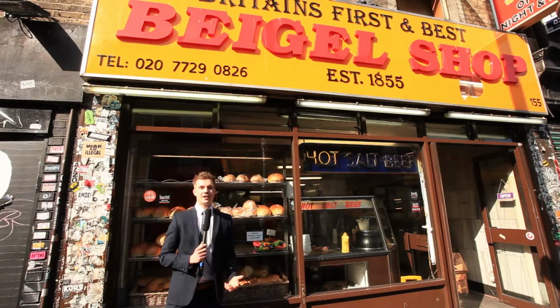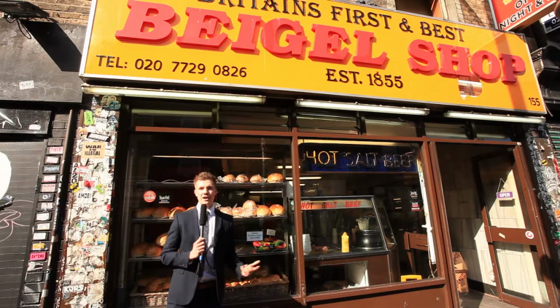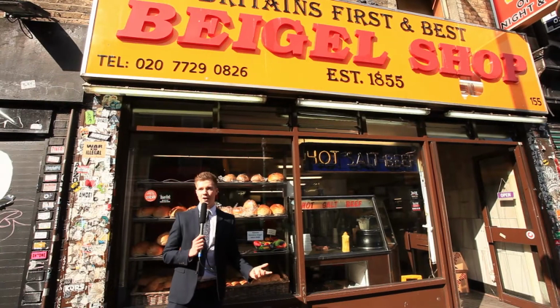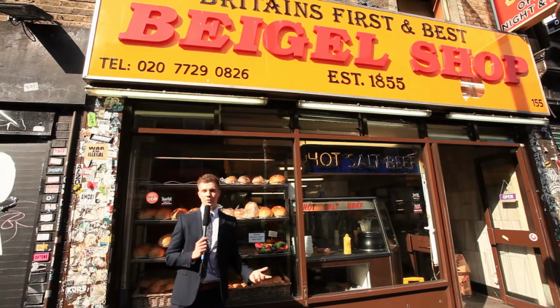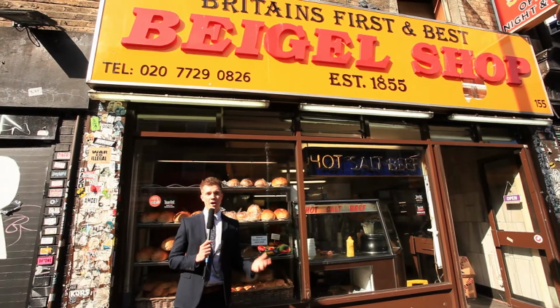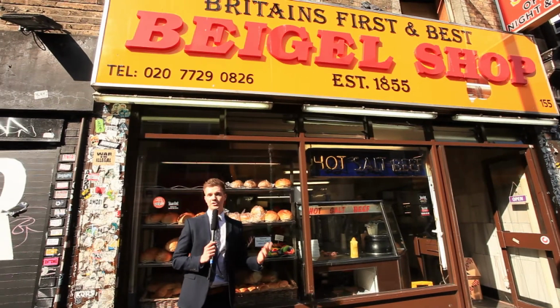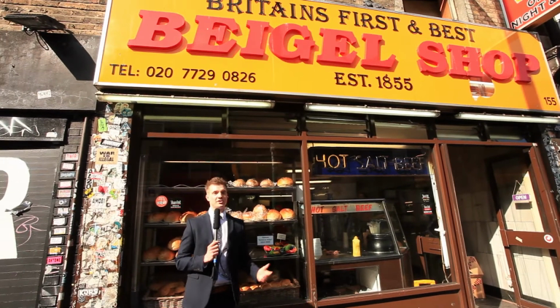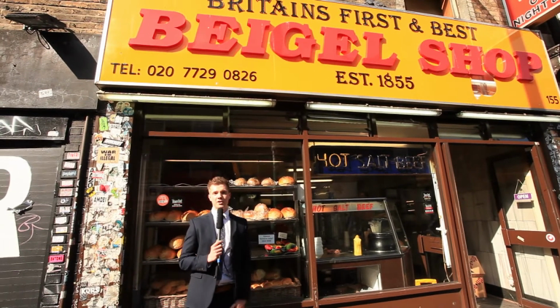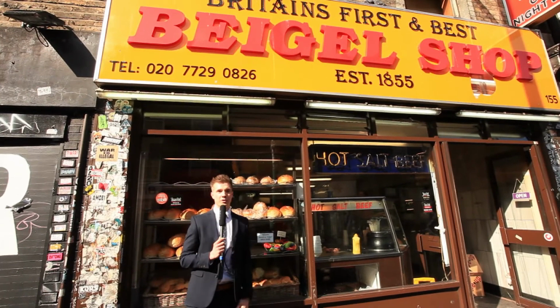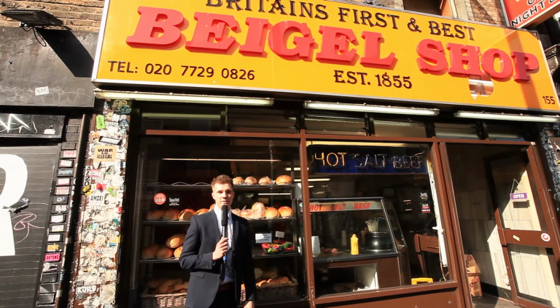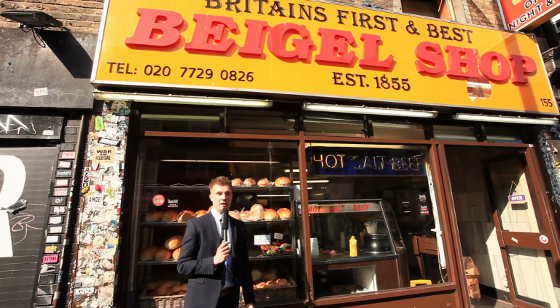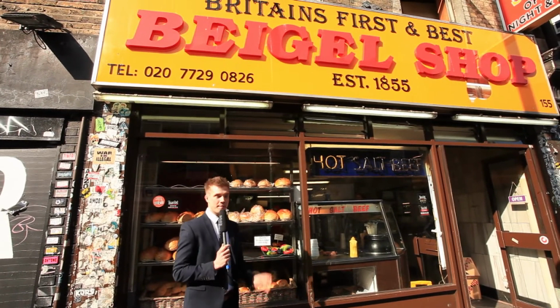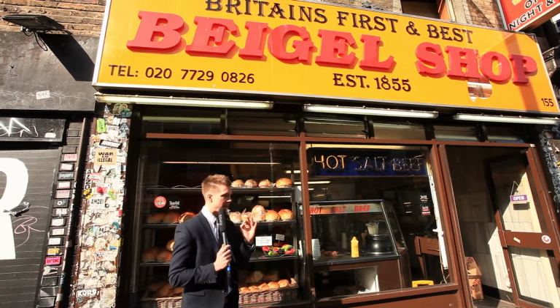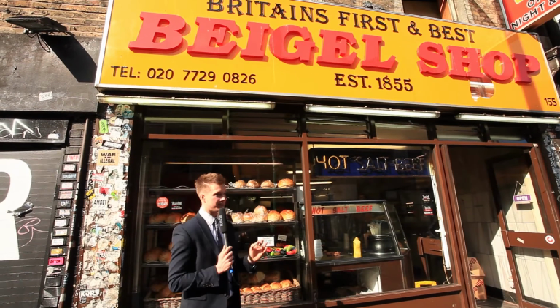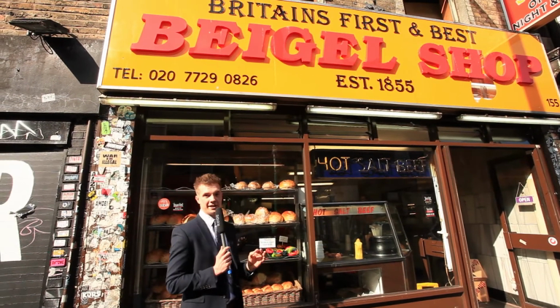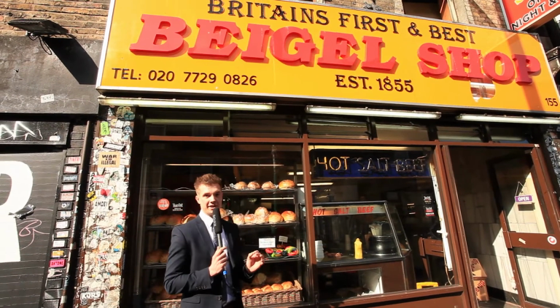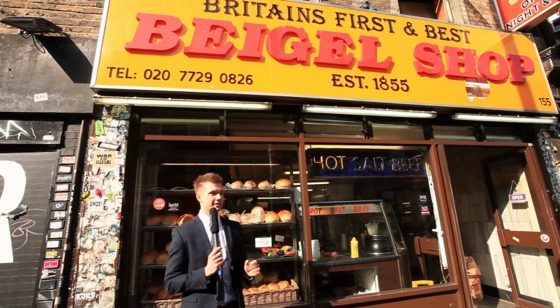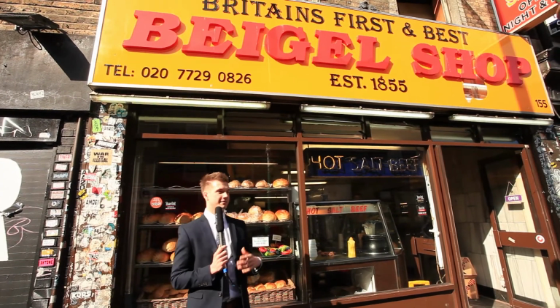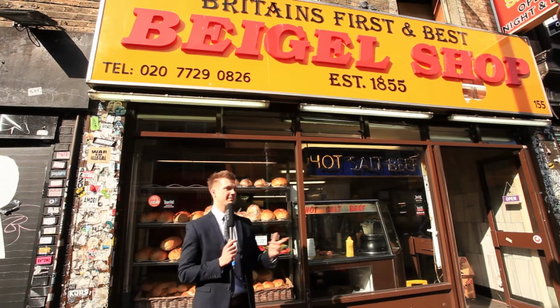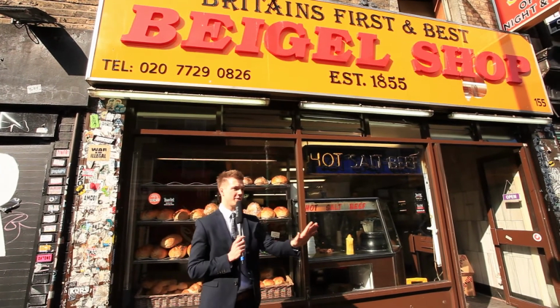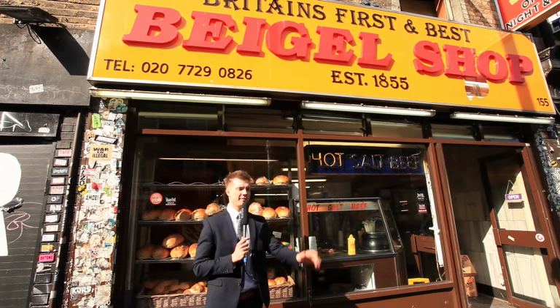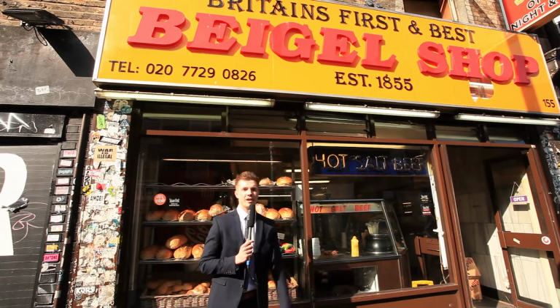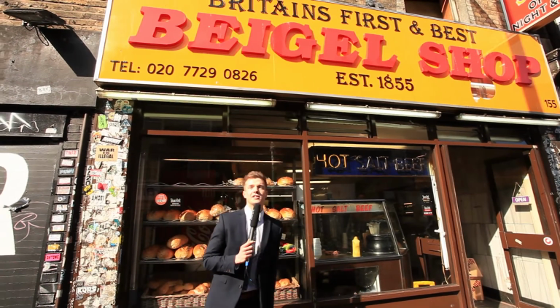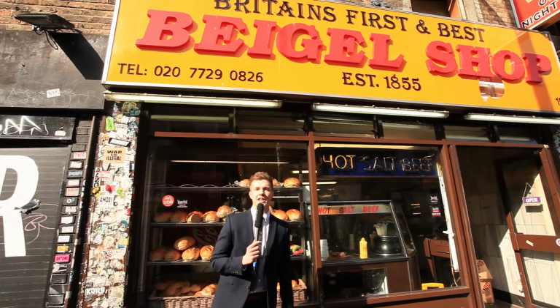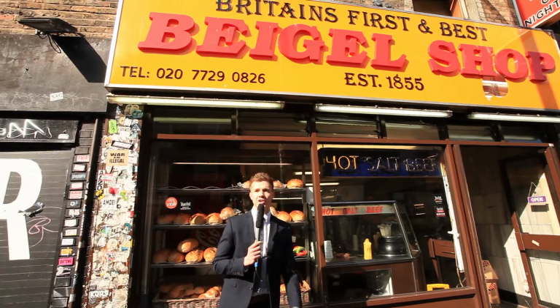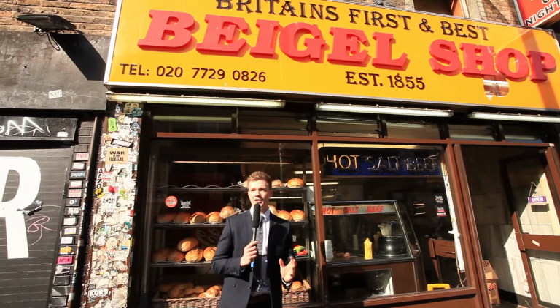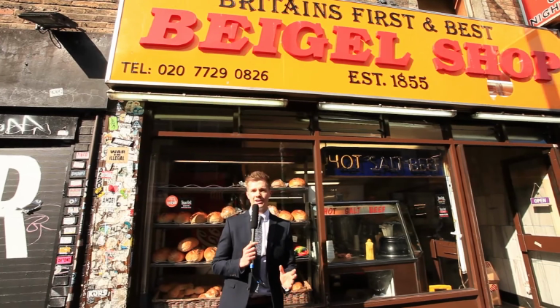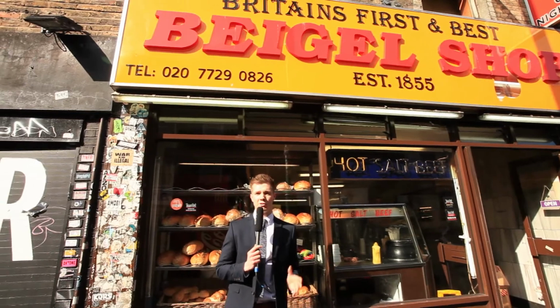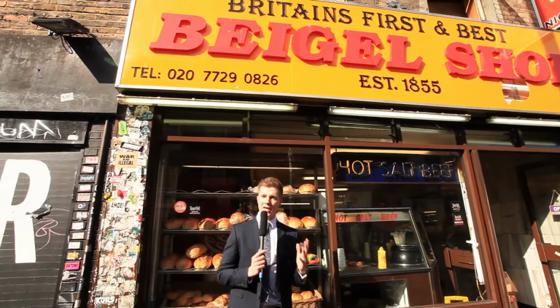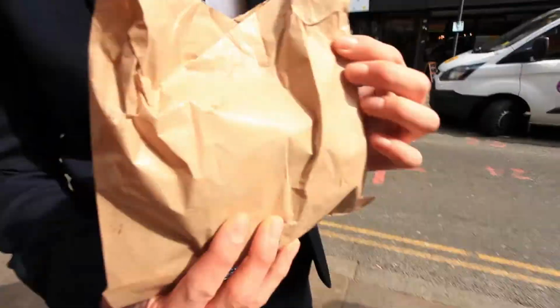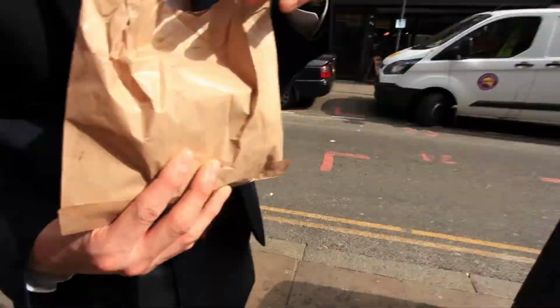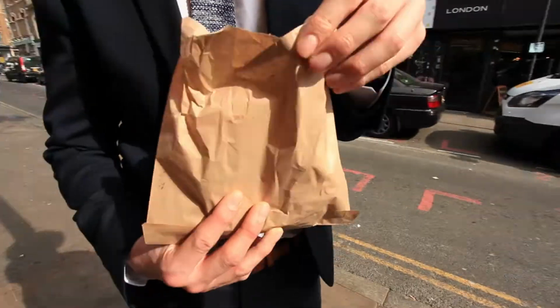I'm stood outside one of the best places to get a sarnie or a bagel in London.